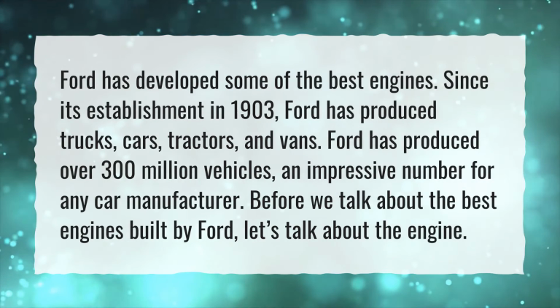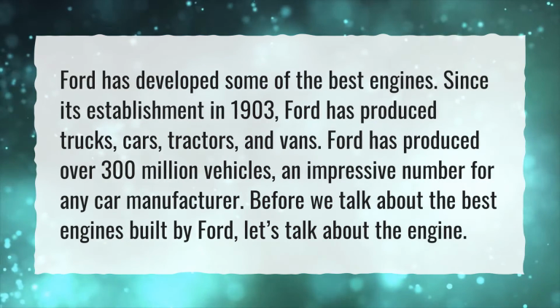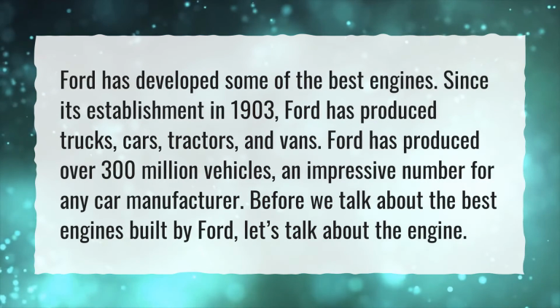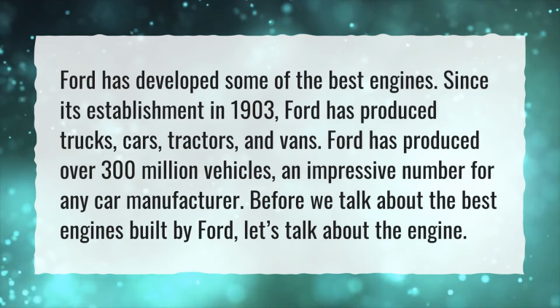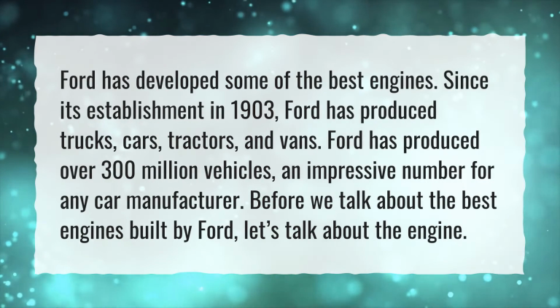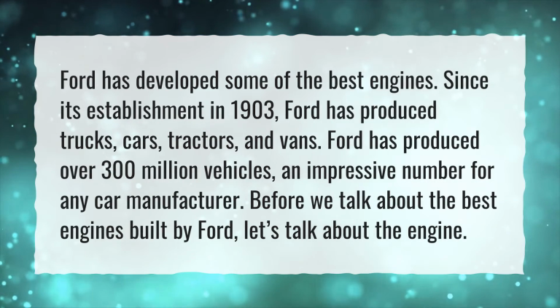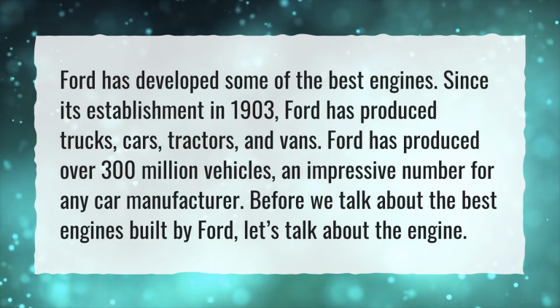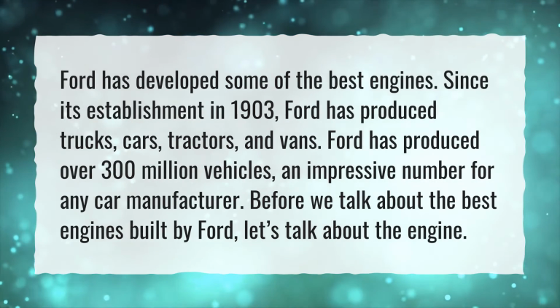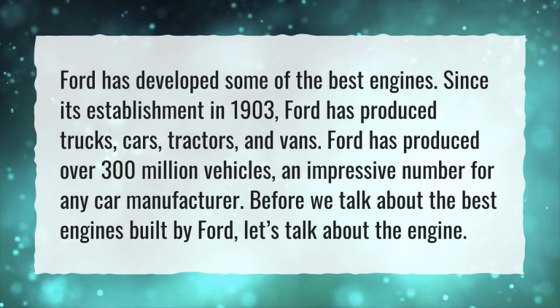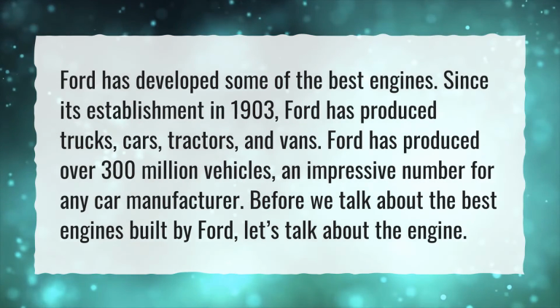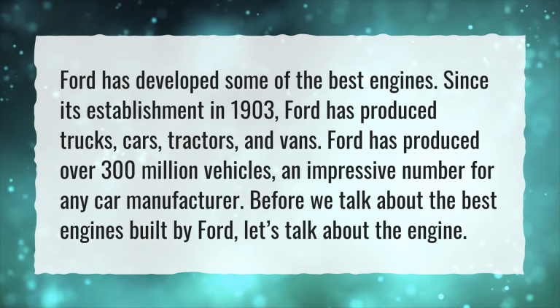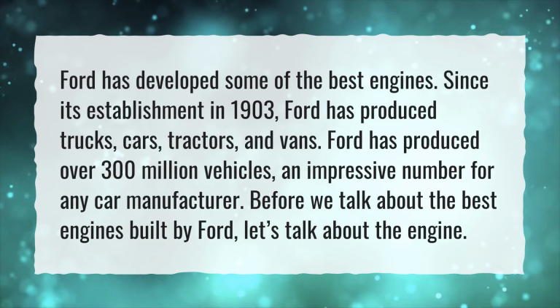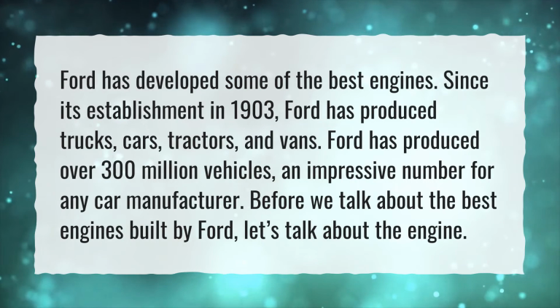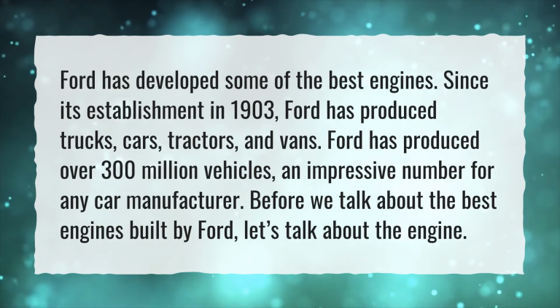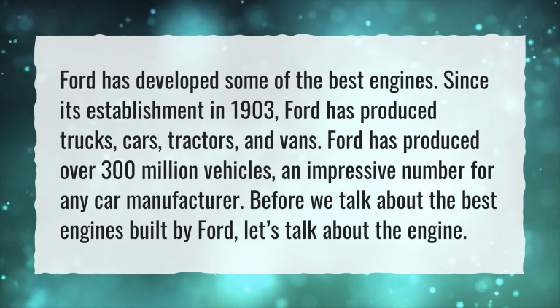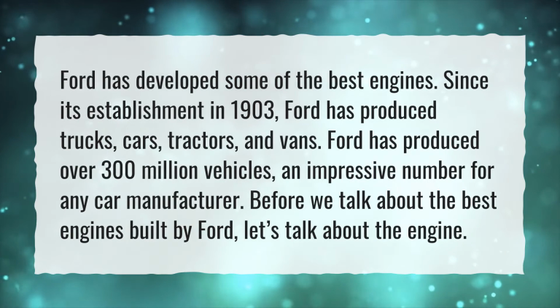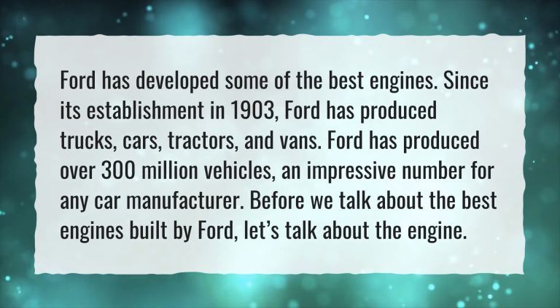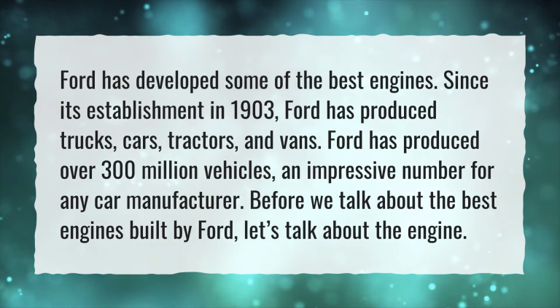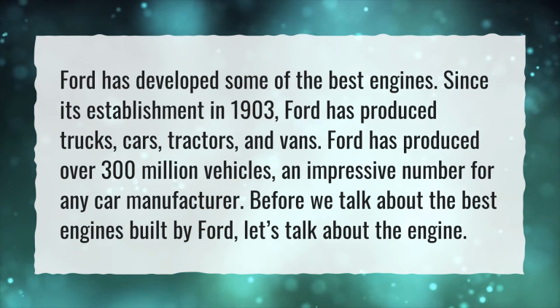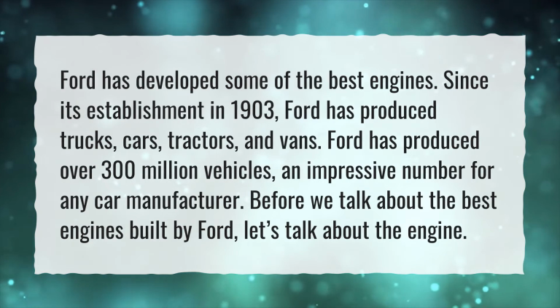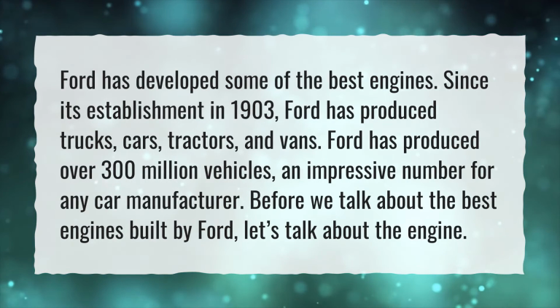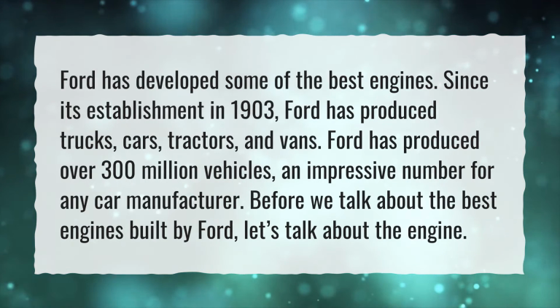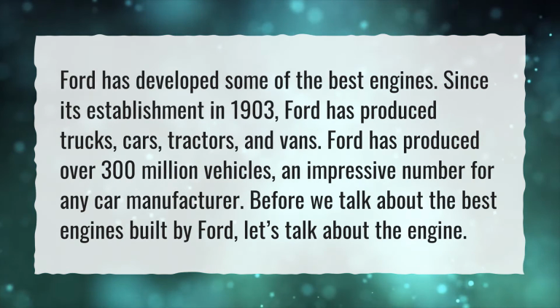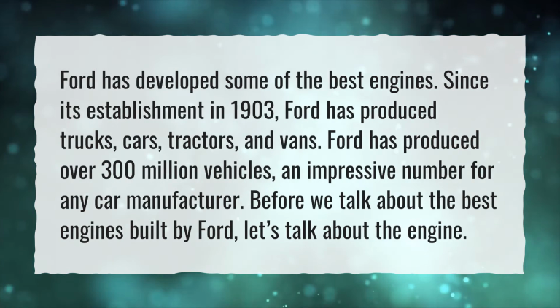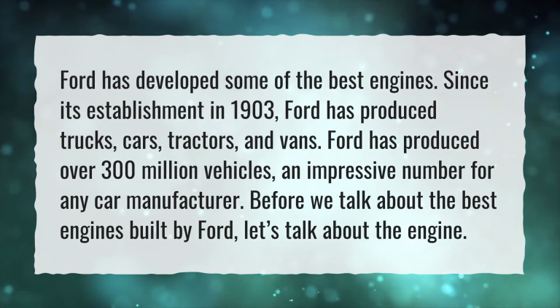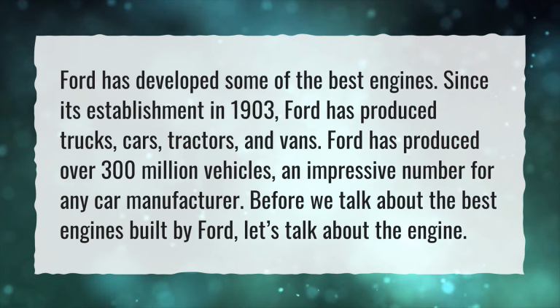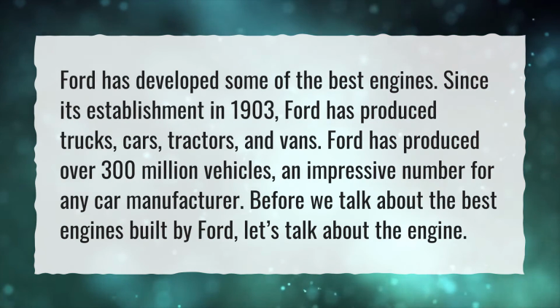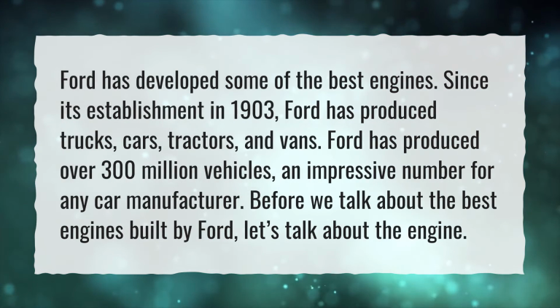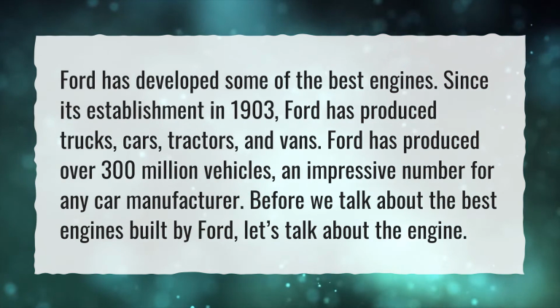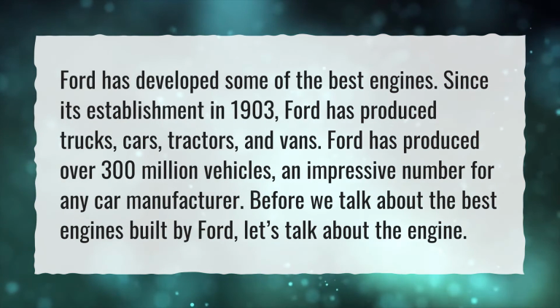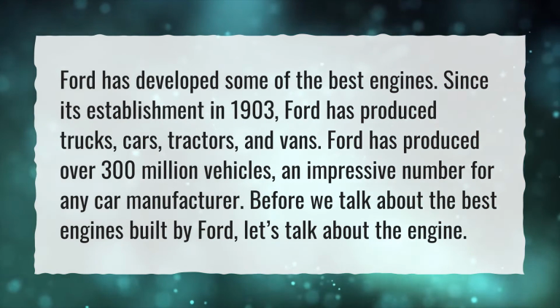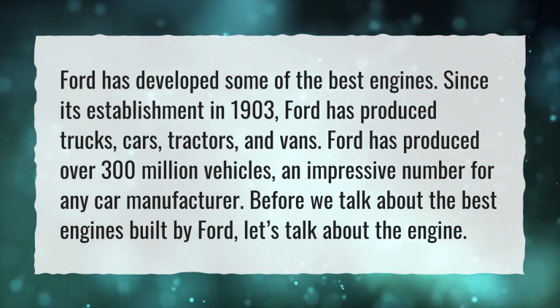Before we talk about the best engines built by Ford, let's talk about the engine.